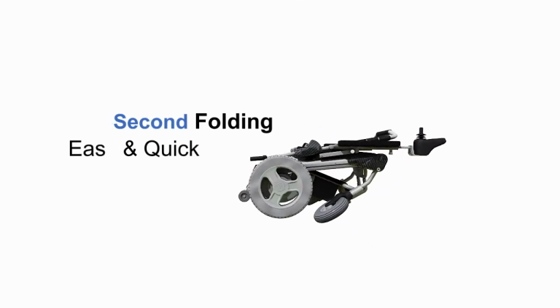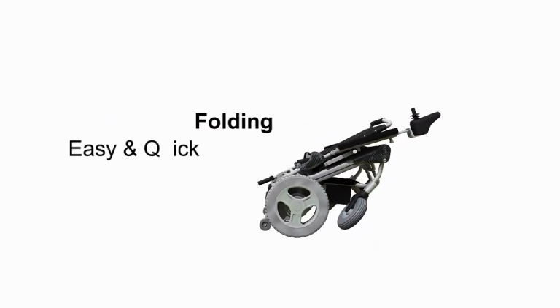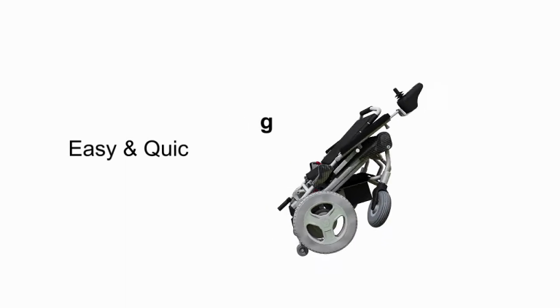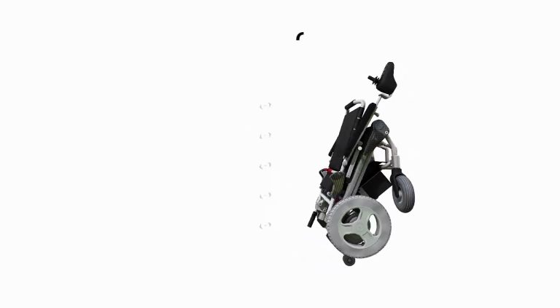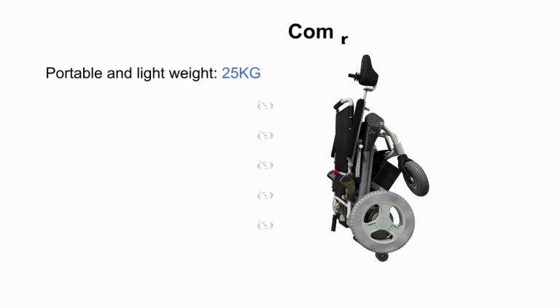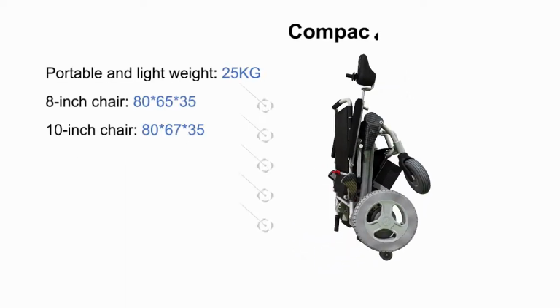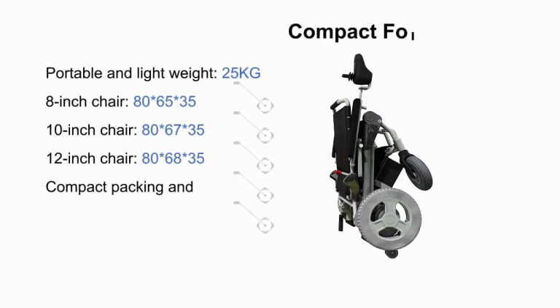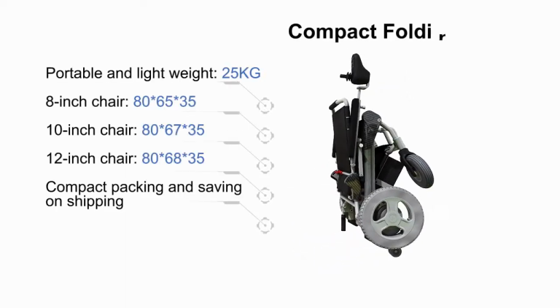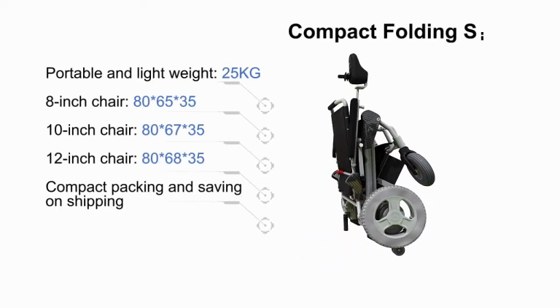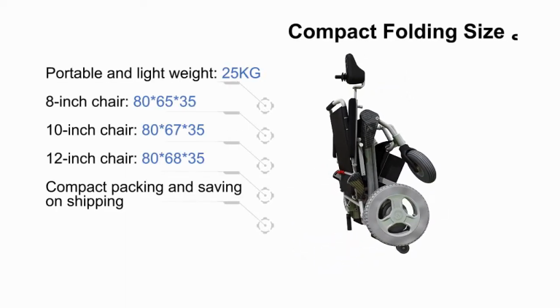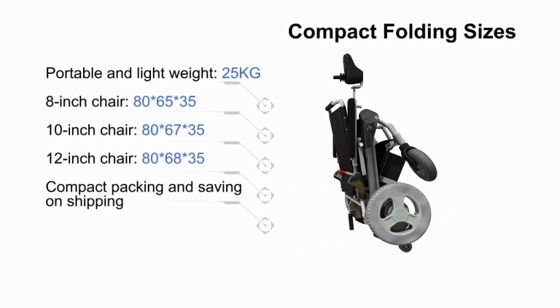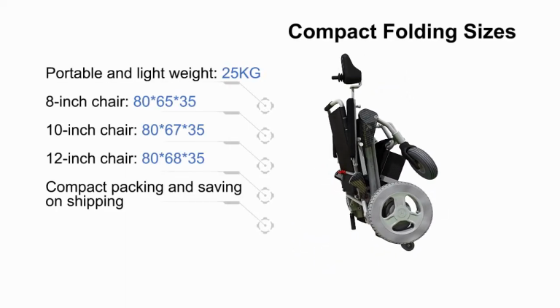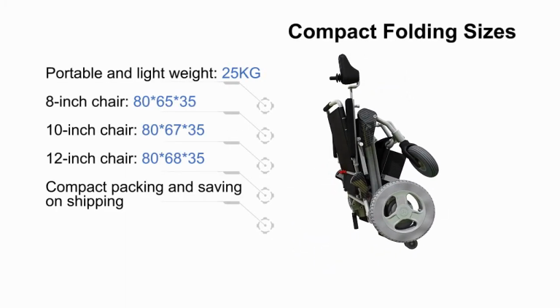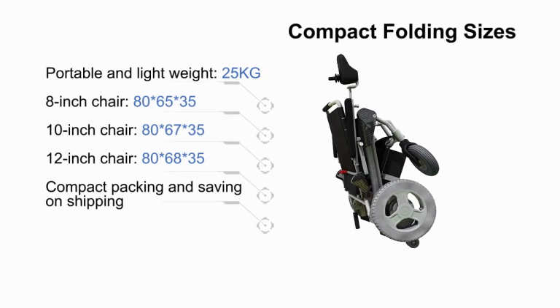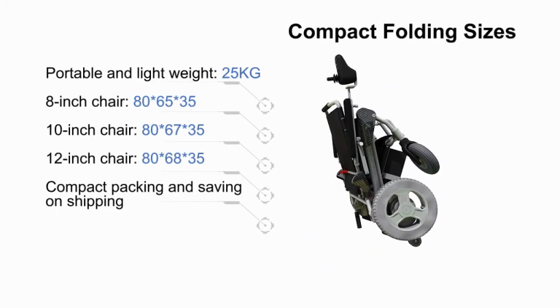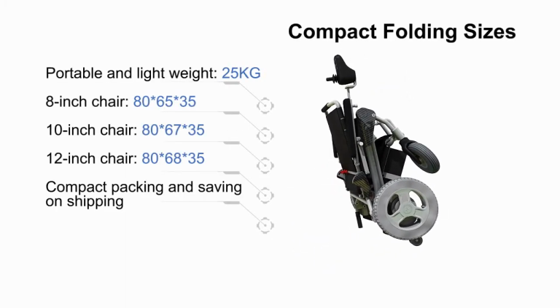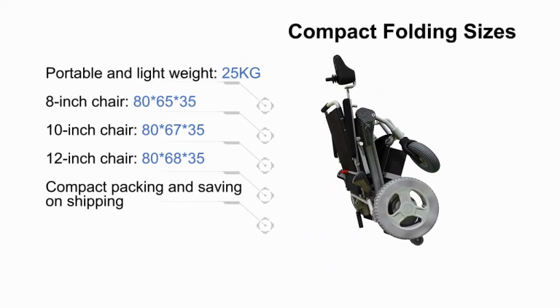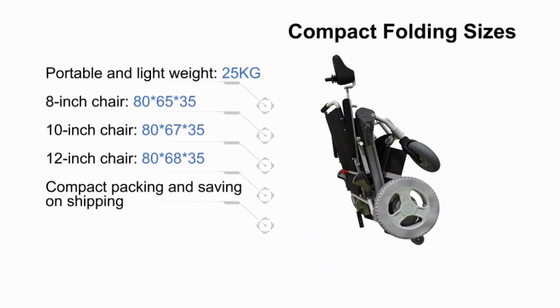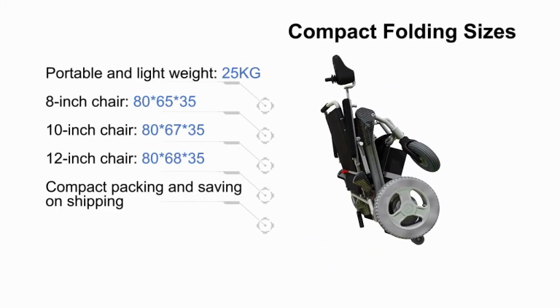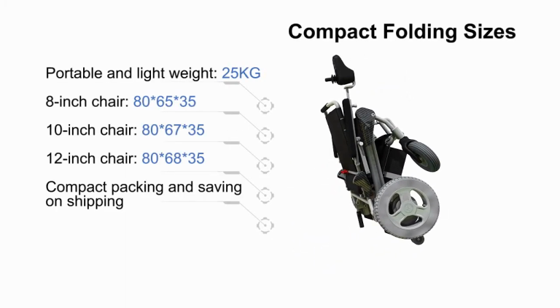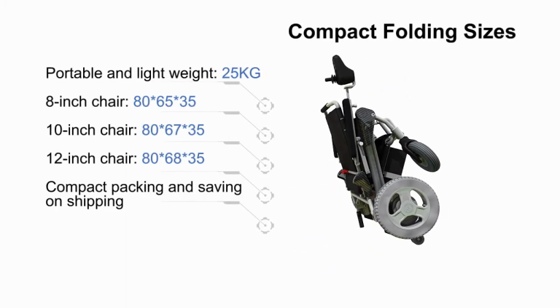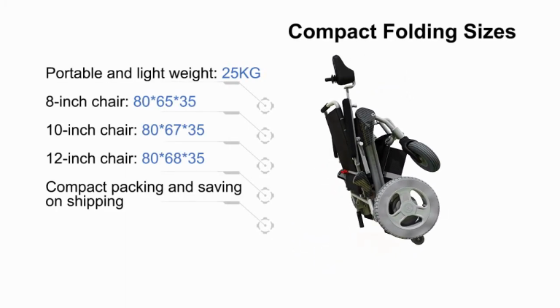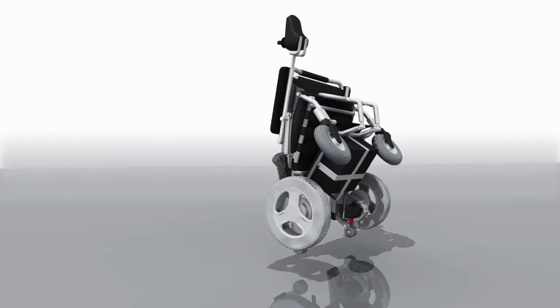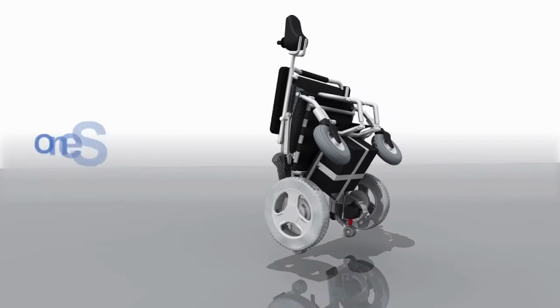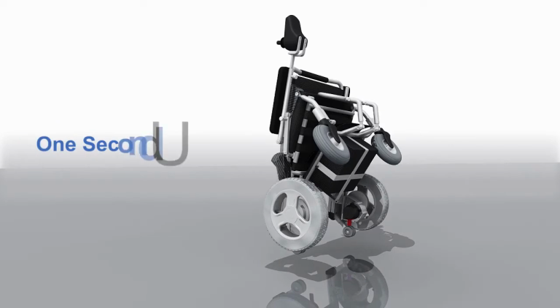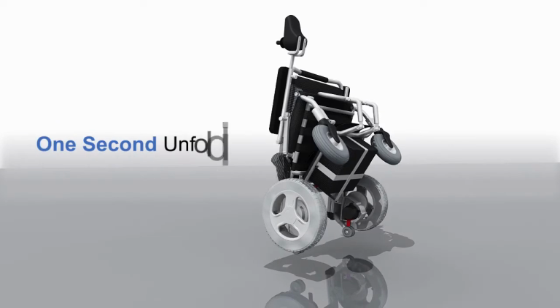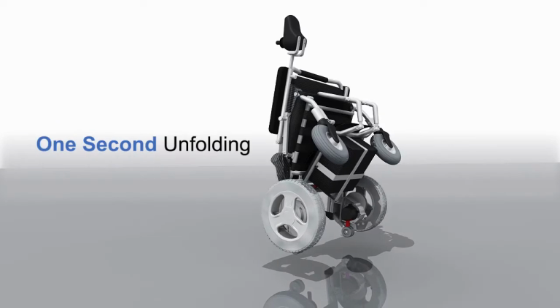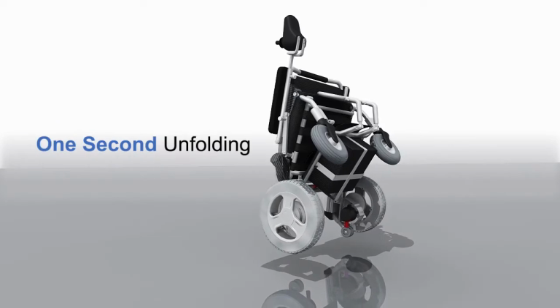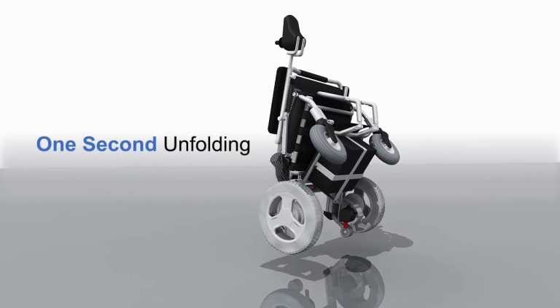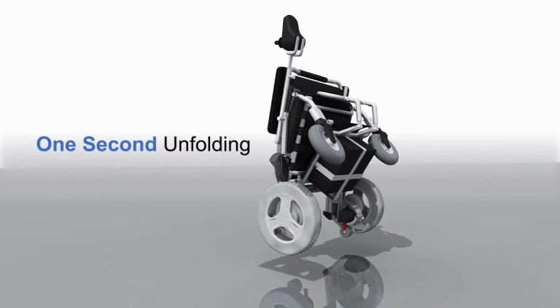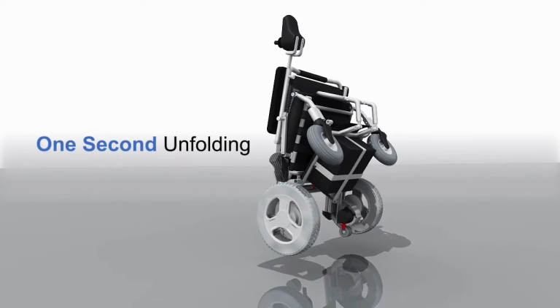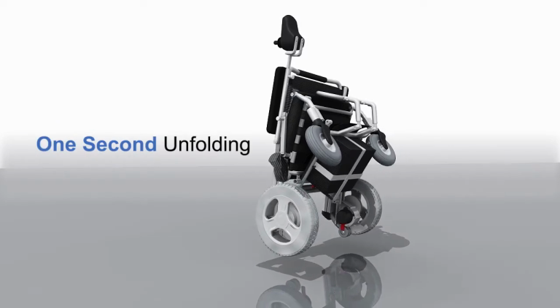Compact folding sizes. 1-second unfolding.